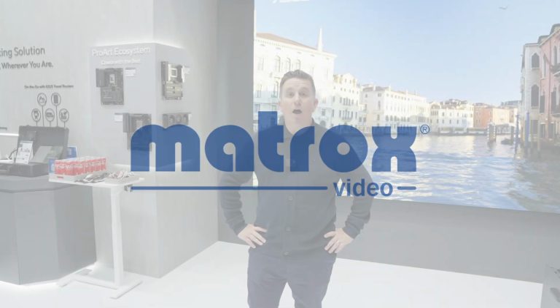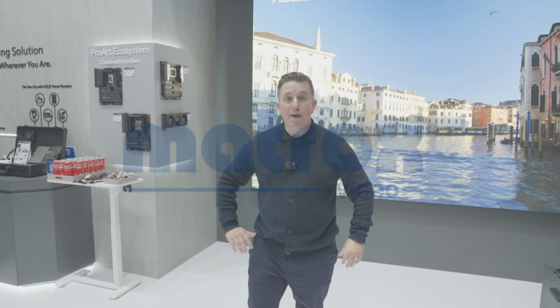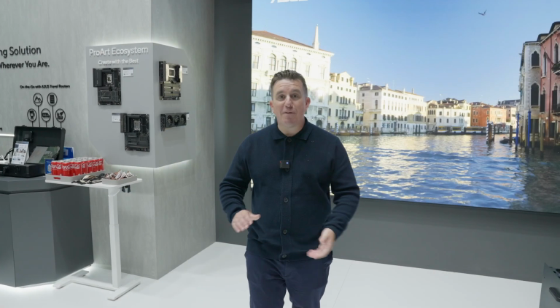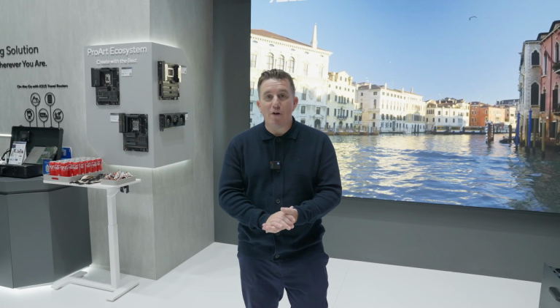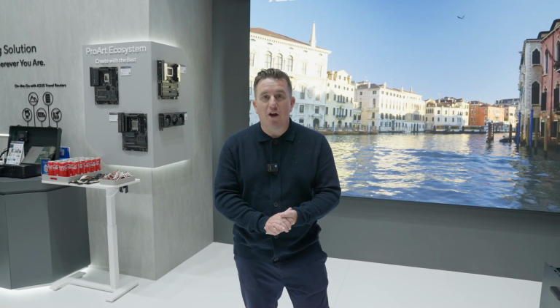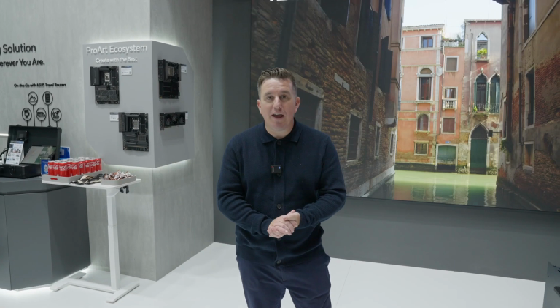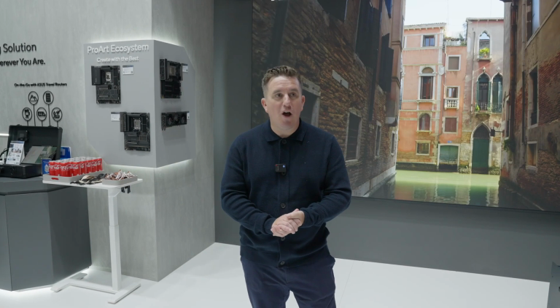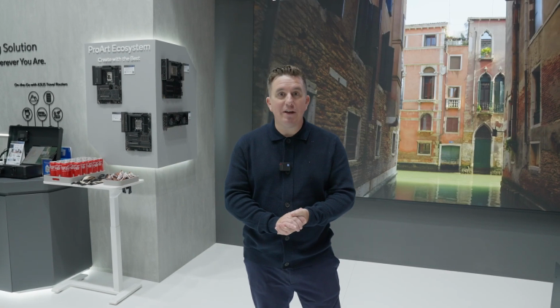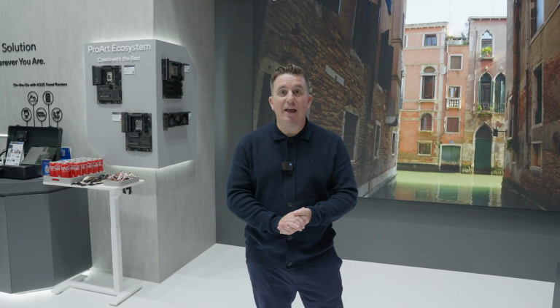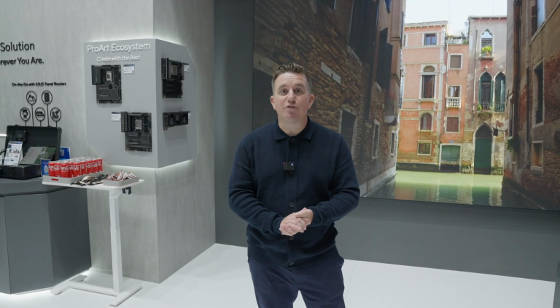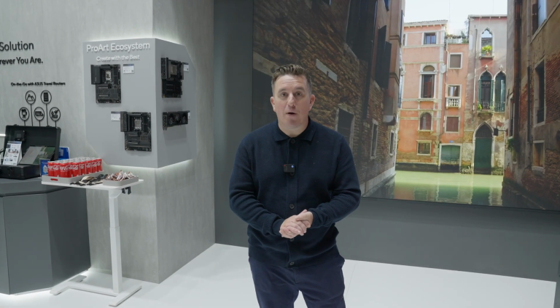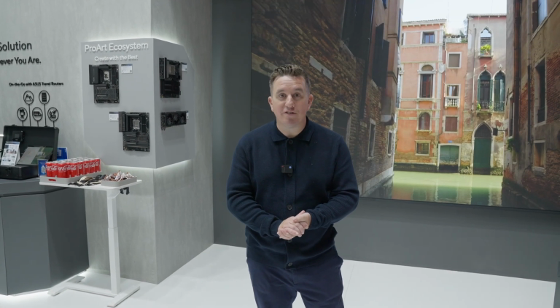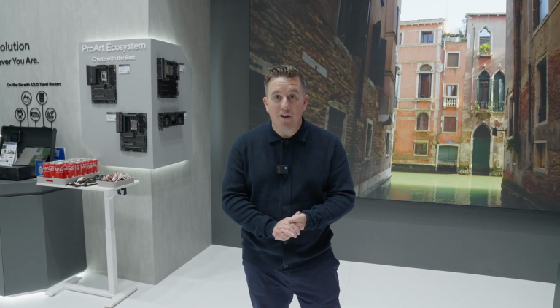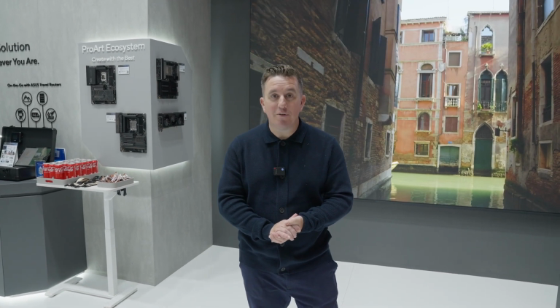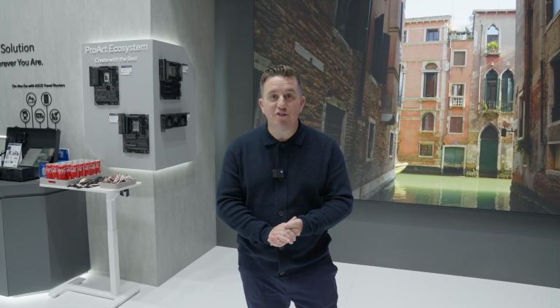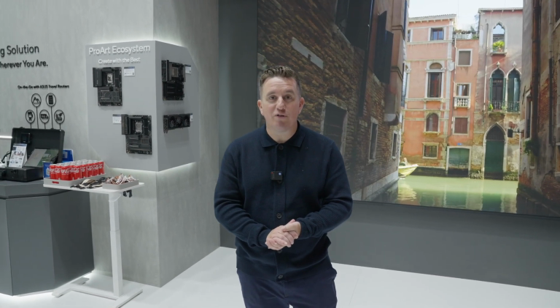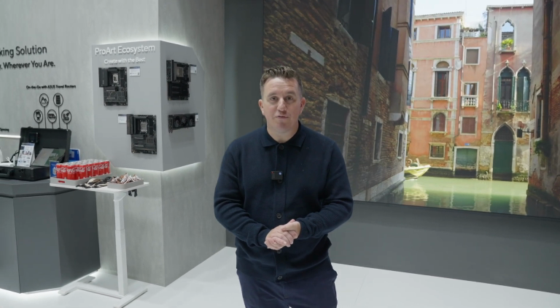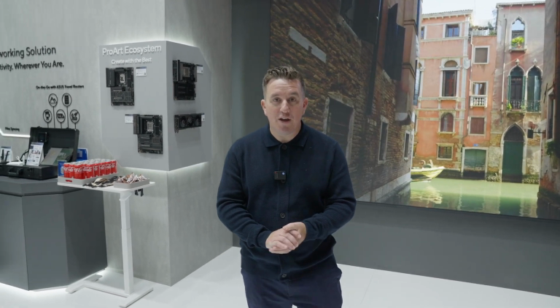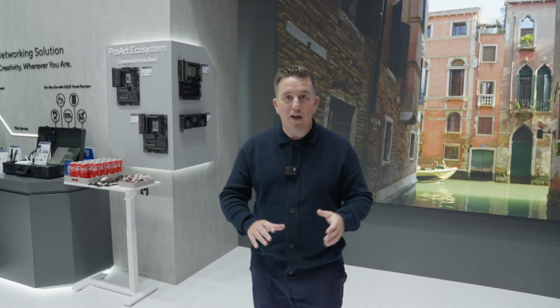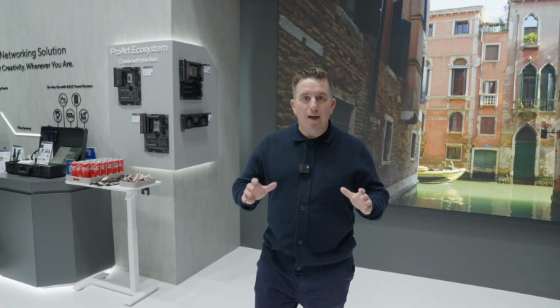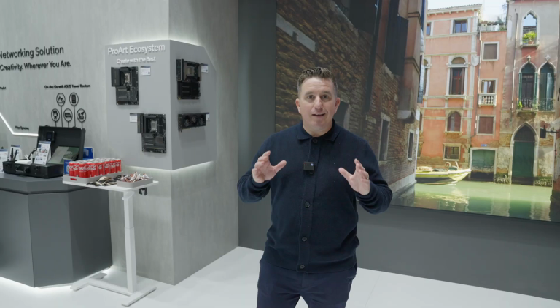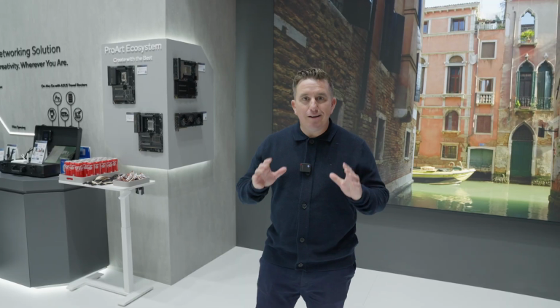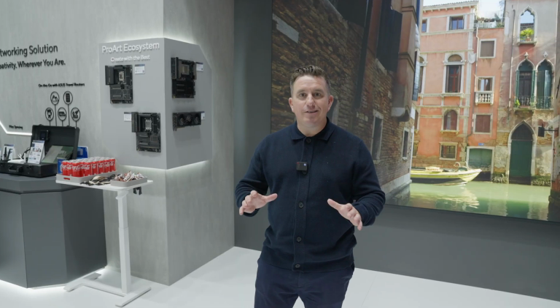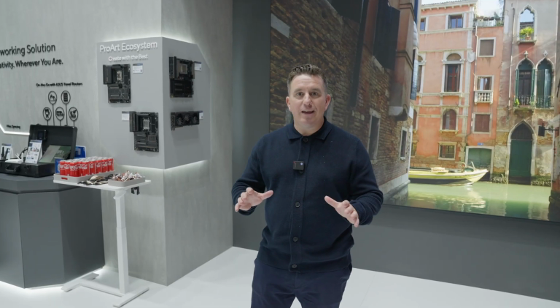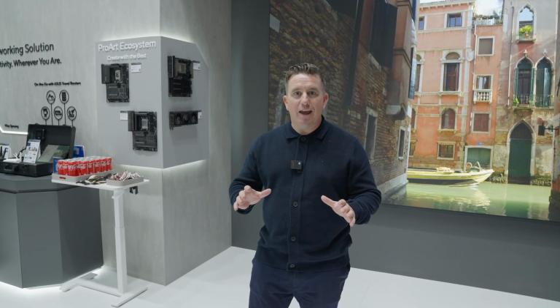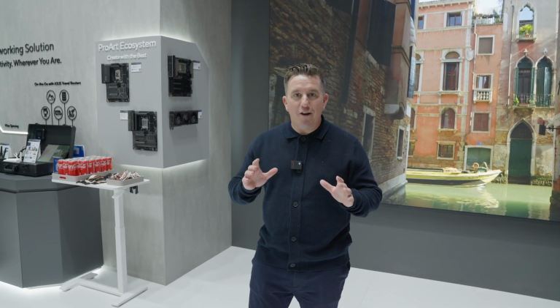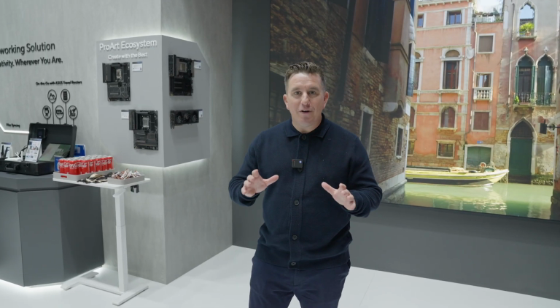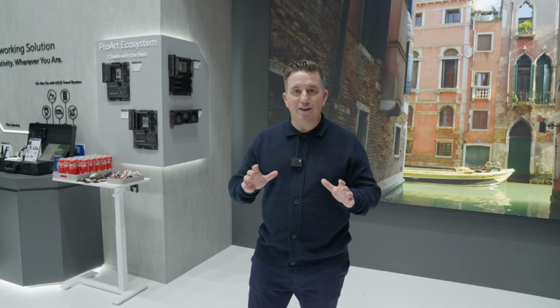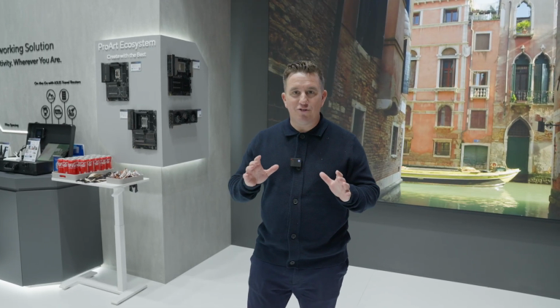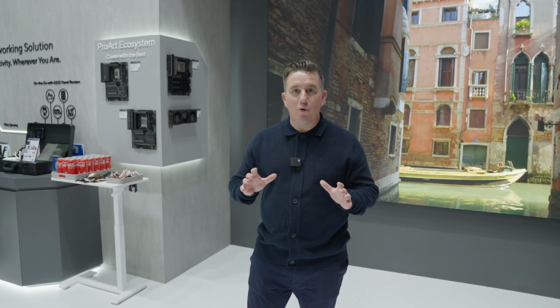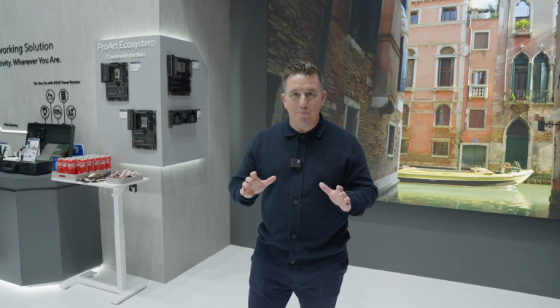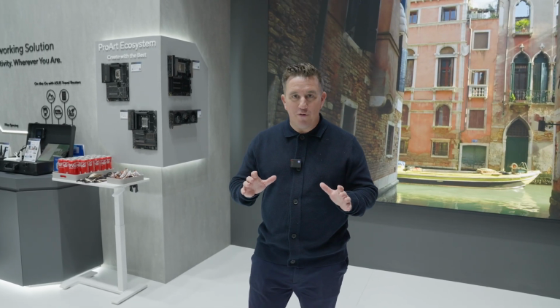Hi, Matt from RedShark here. I'm at the Asus ProArt stand at IBC 2025. There's a lot to see here, and I'm going to take you on a tour of the booth.